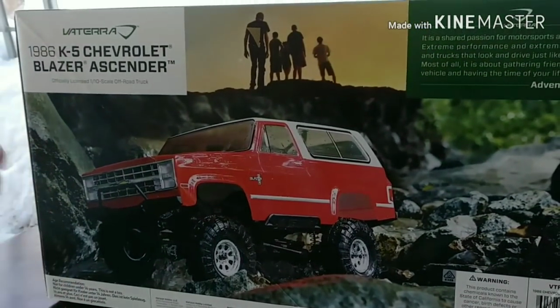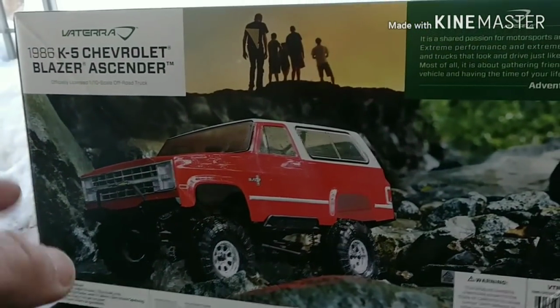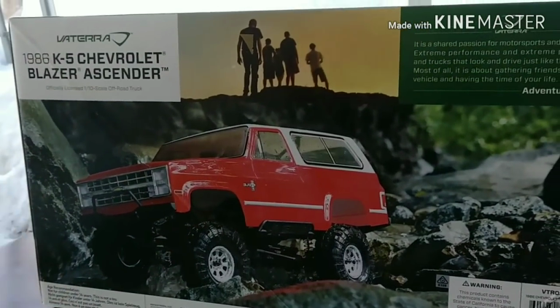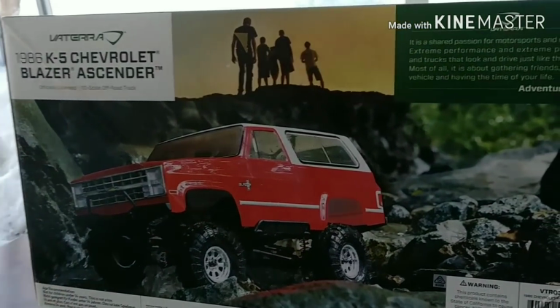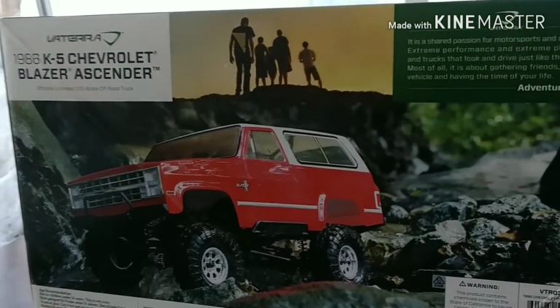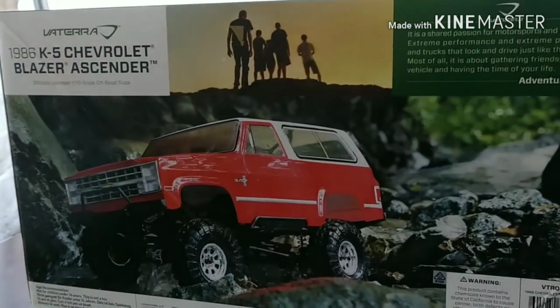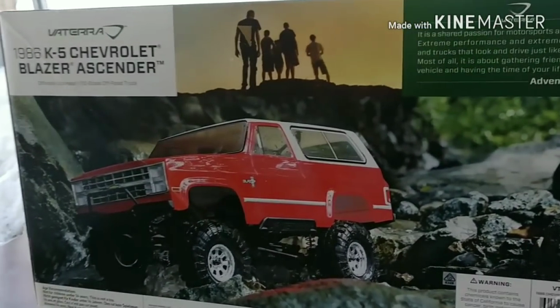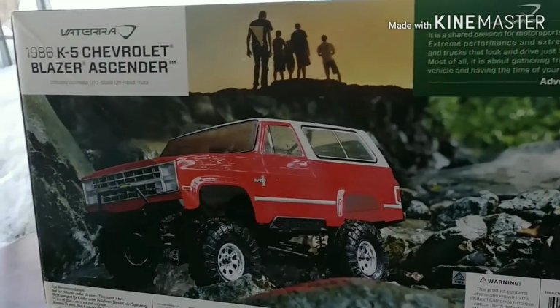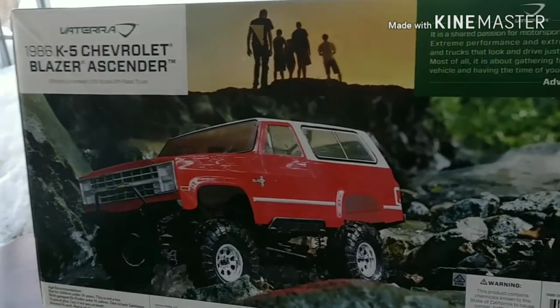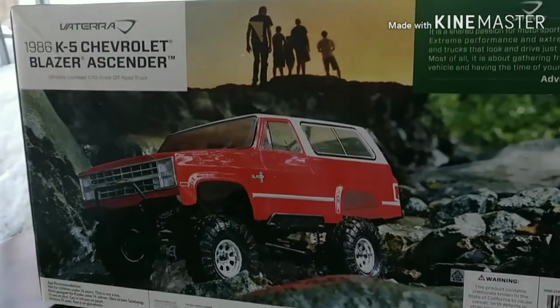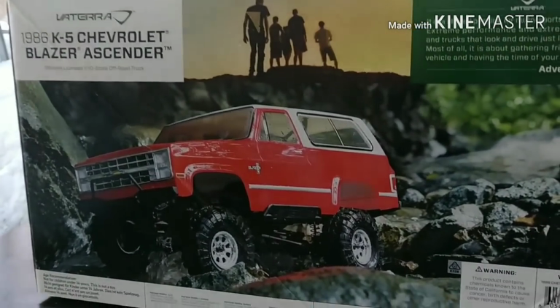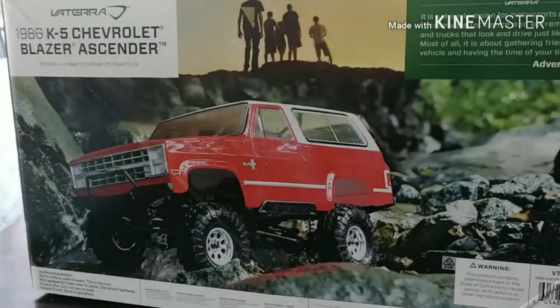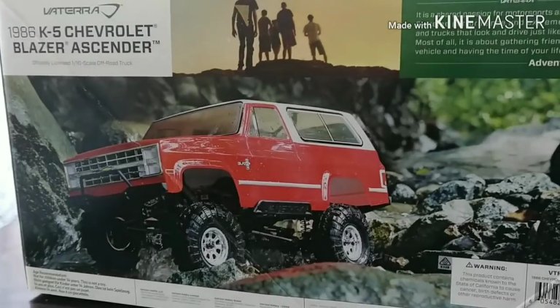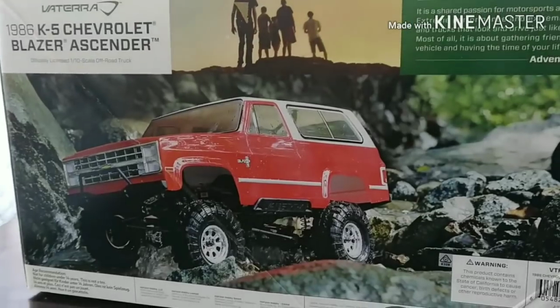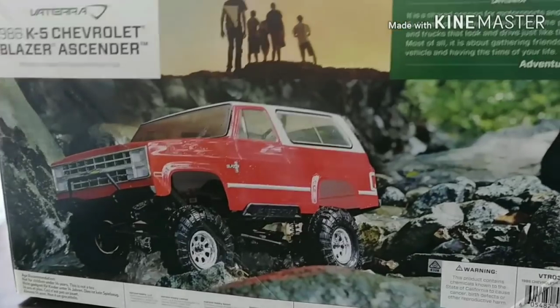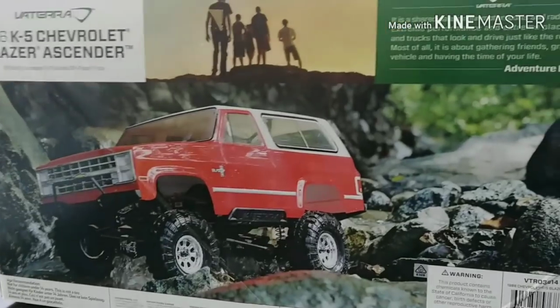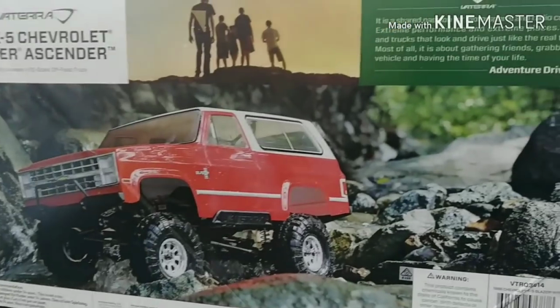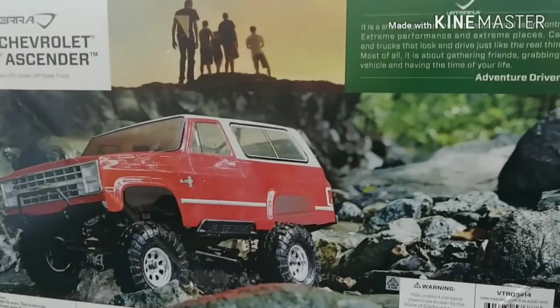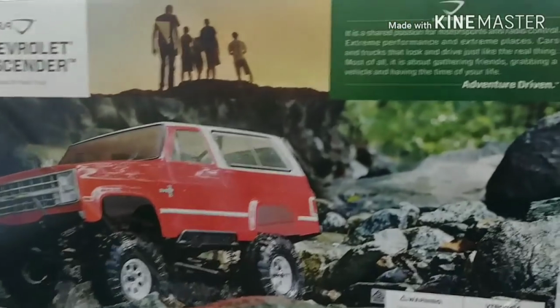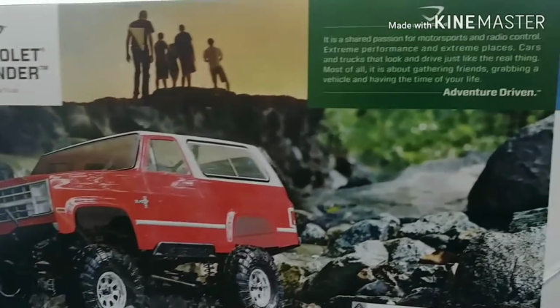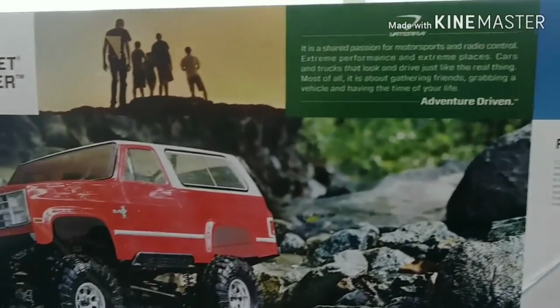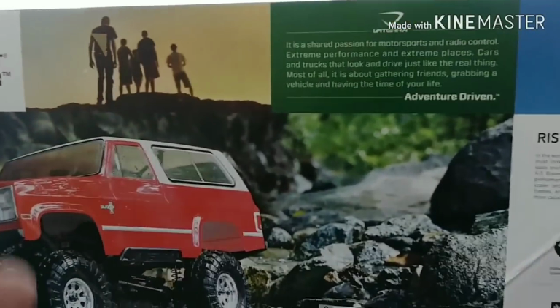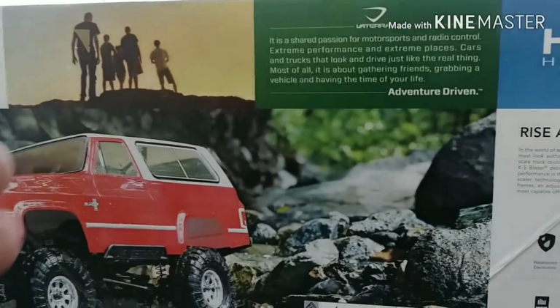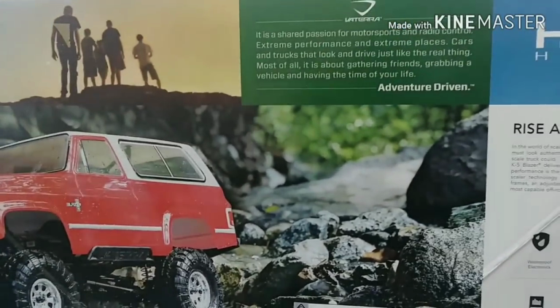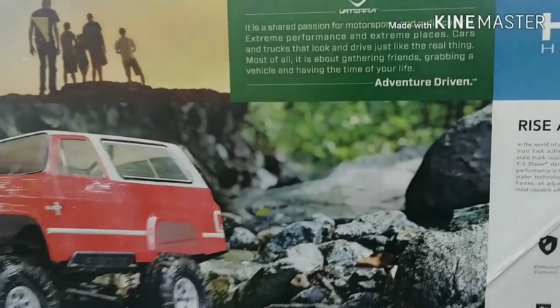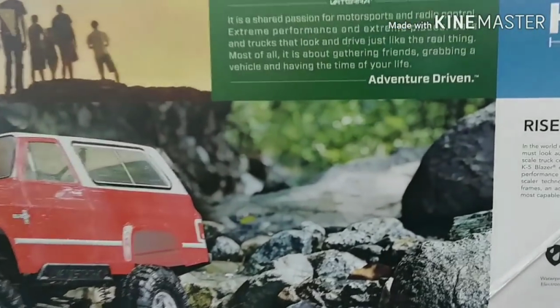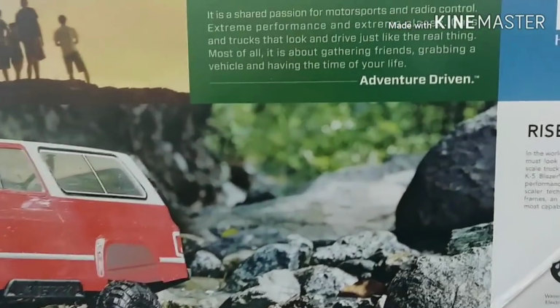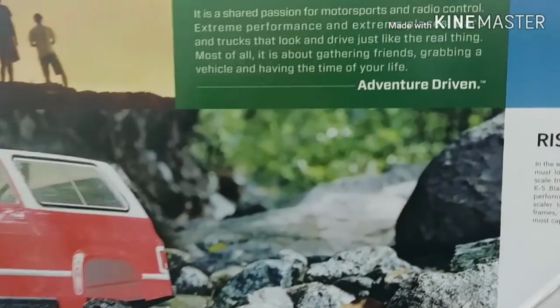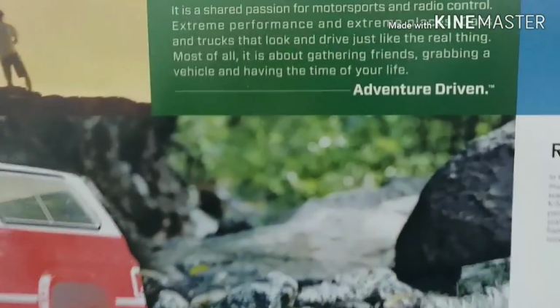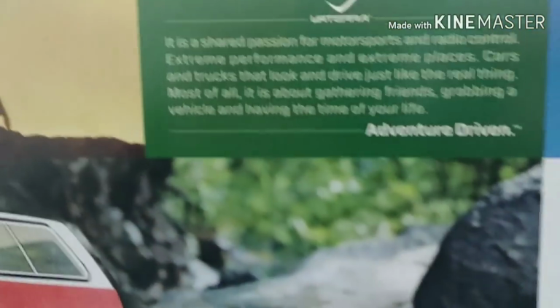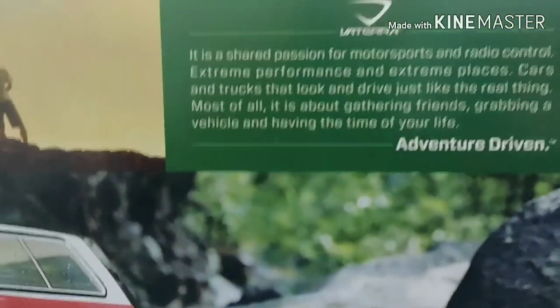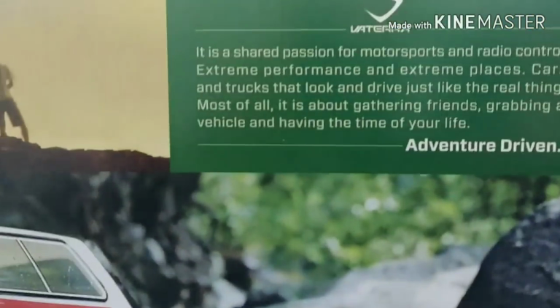Nevertheless, my brother had found this online. He liked it so much that he decided to order it and here it is. So let's take a peek at it guys.